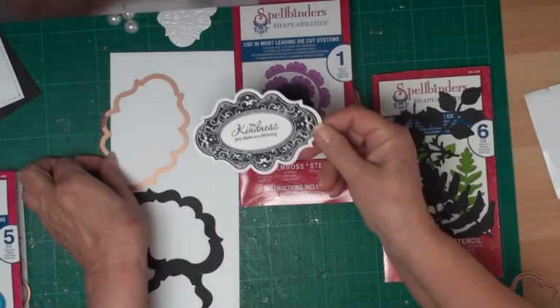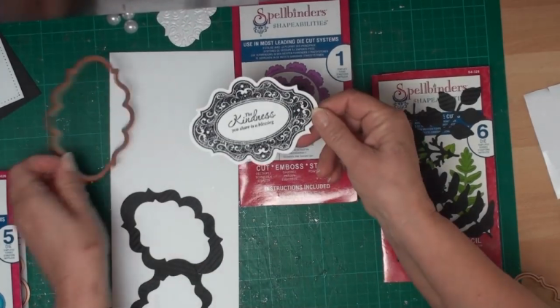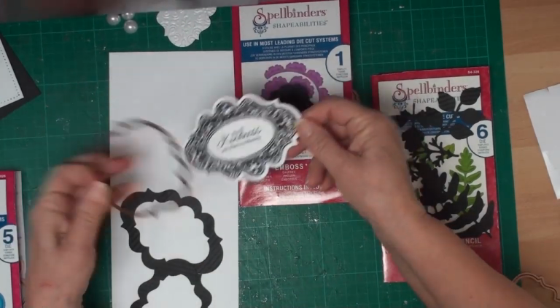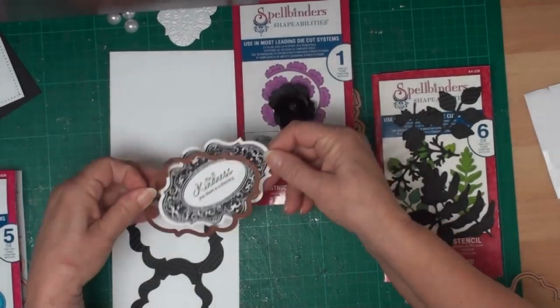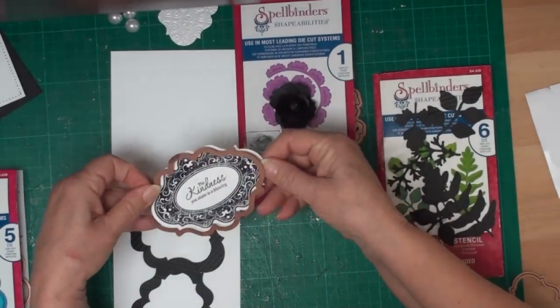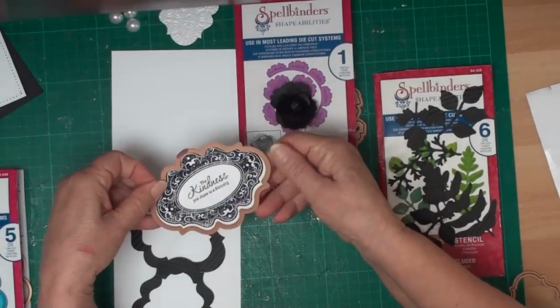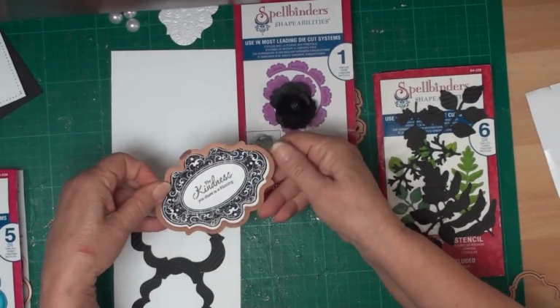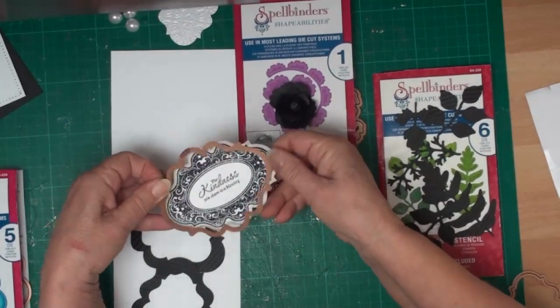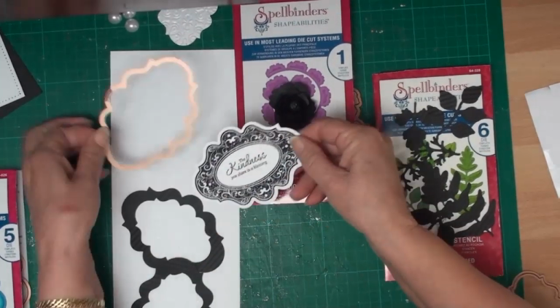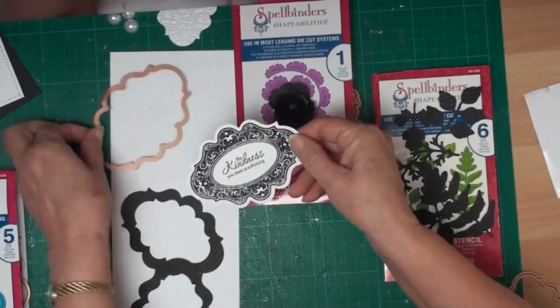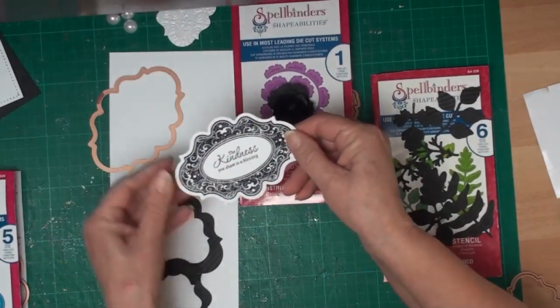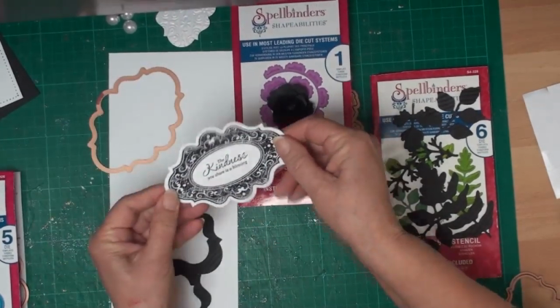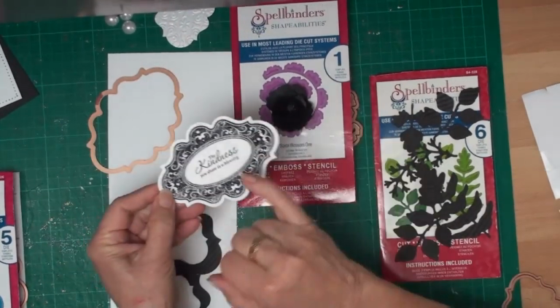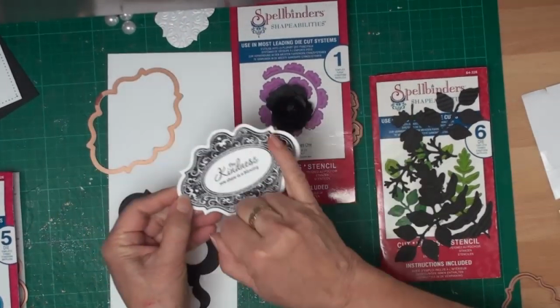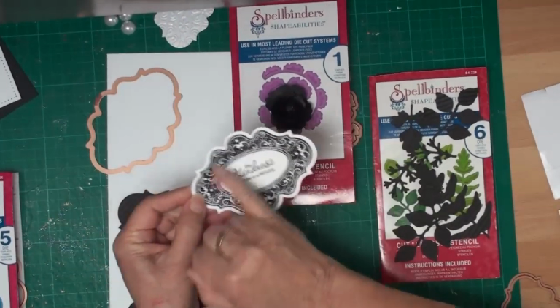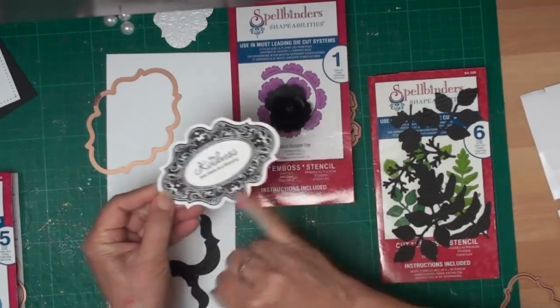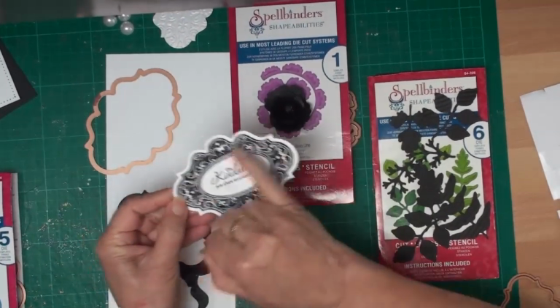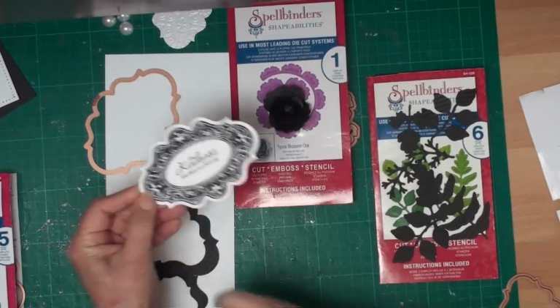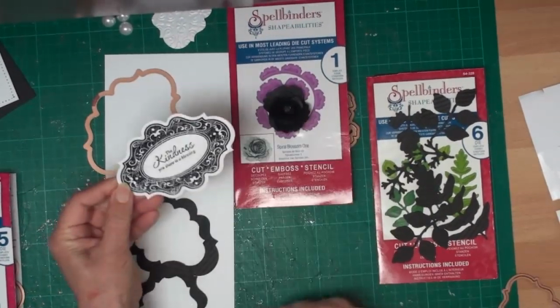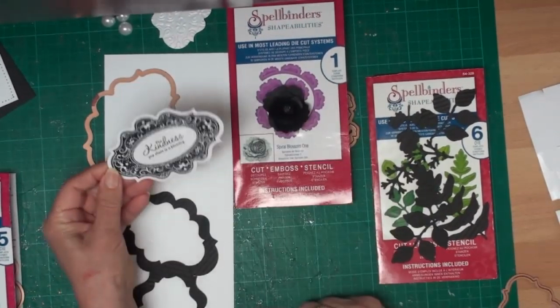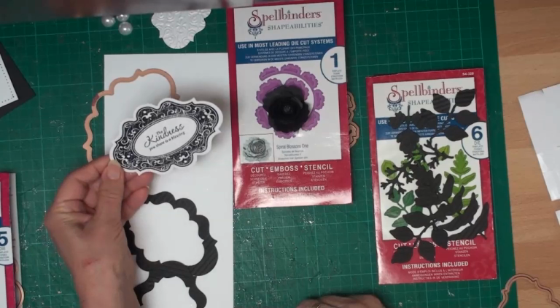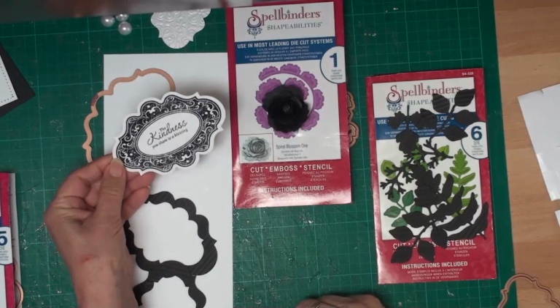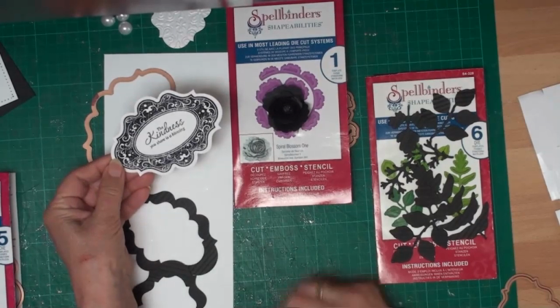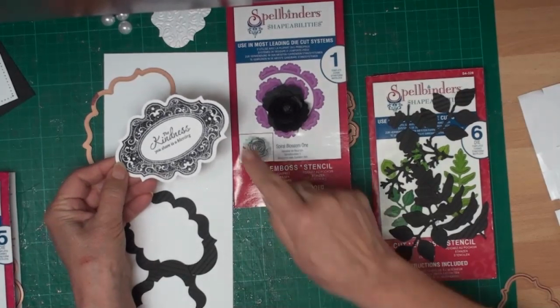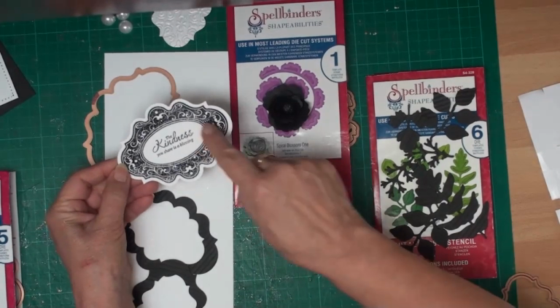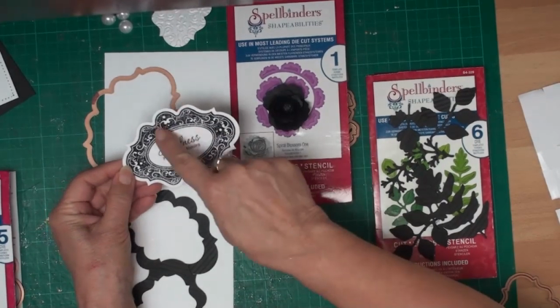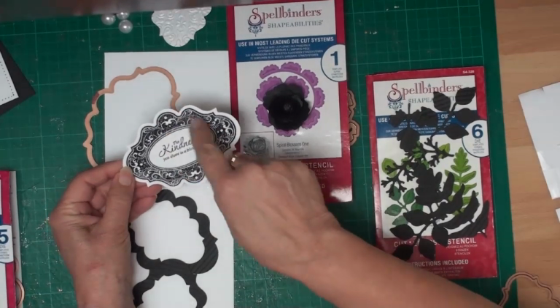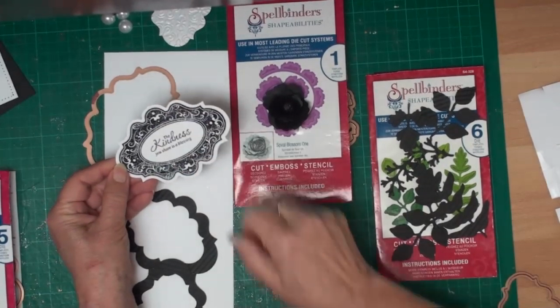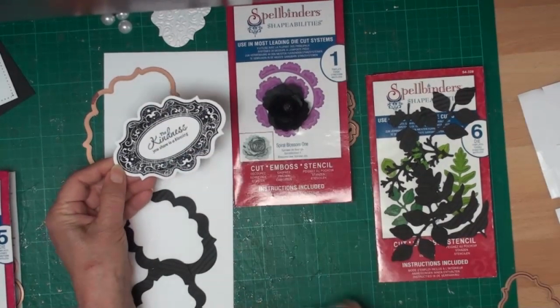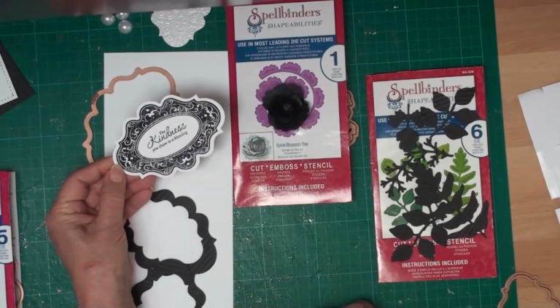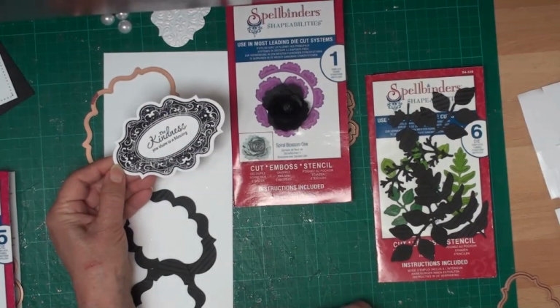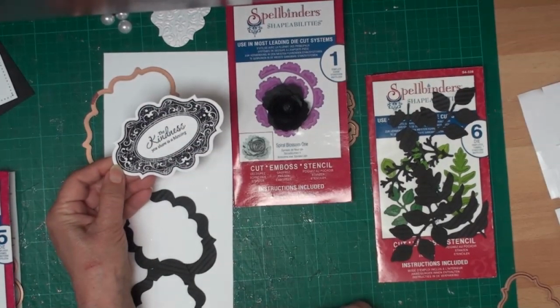Taking the center die away from that frame, I've also cut myself another shape, stamped it with a Just Right stamp, and heat embossed it.